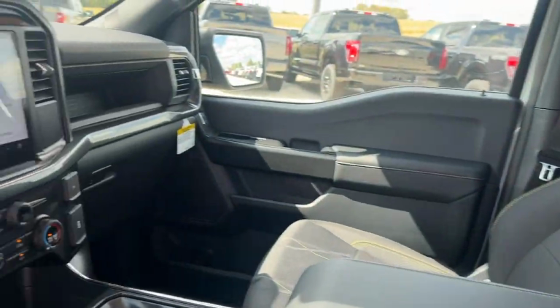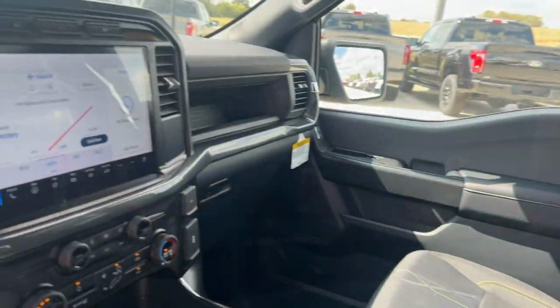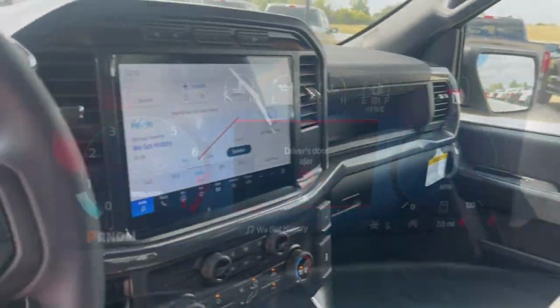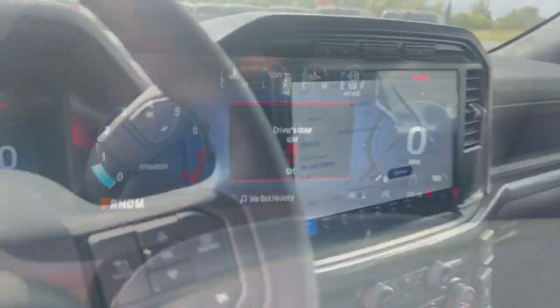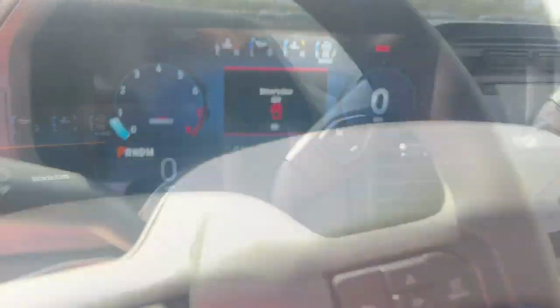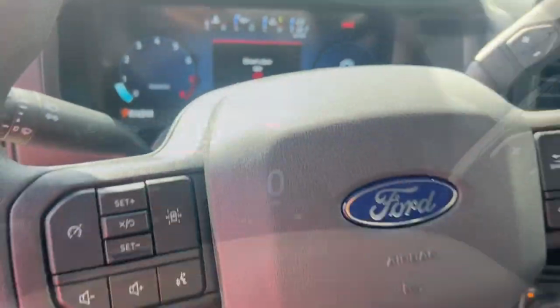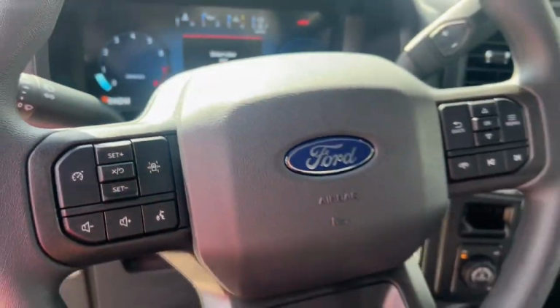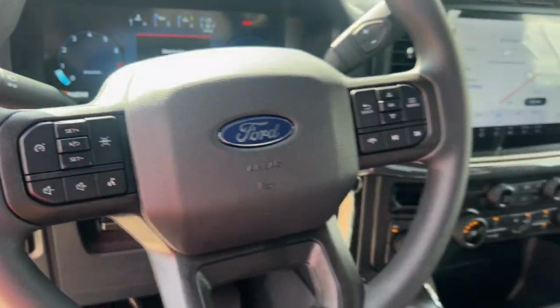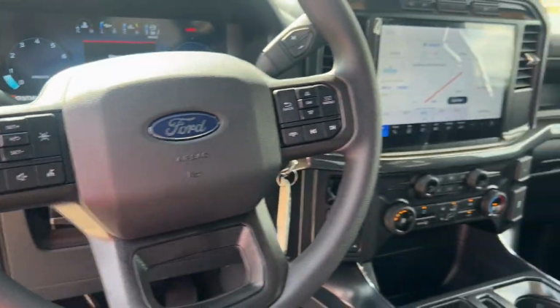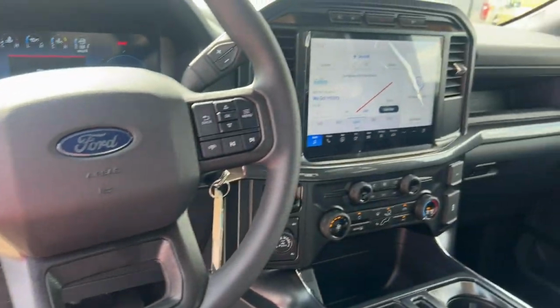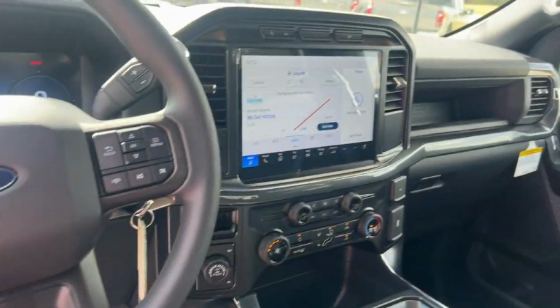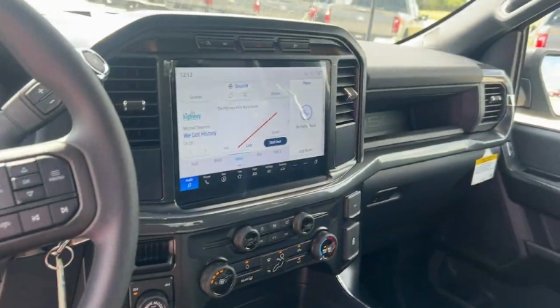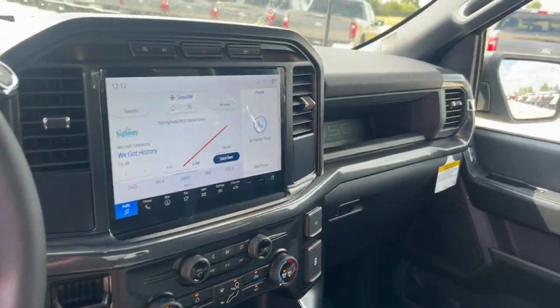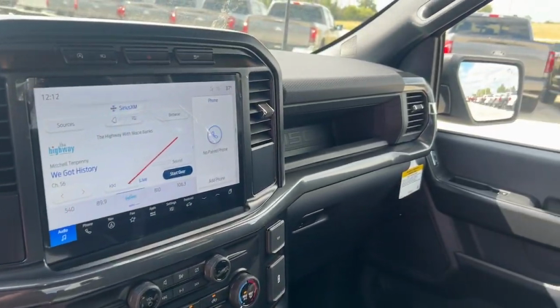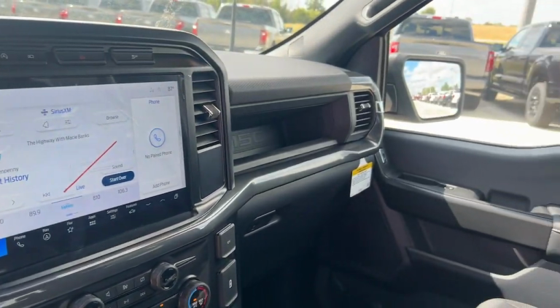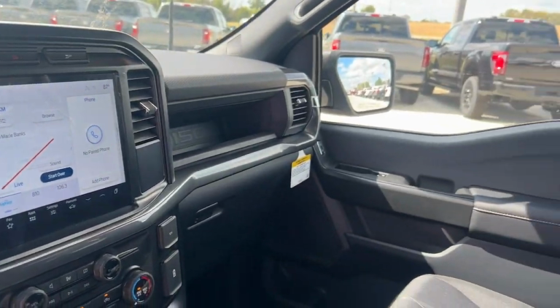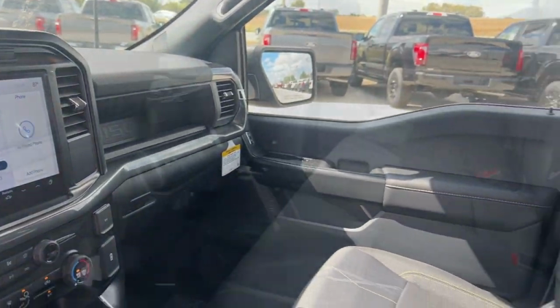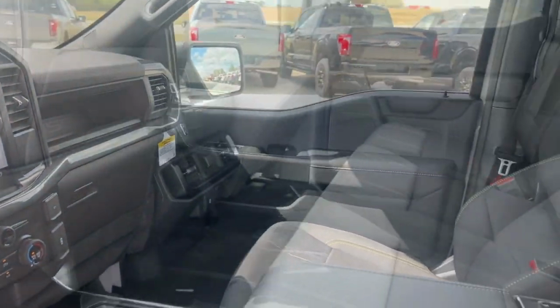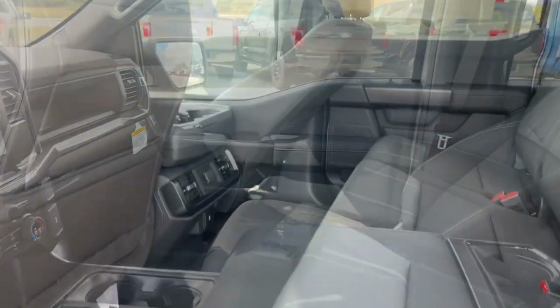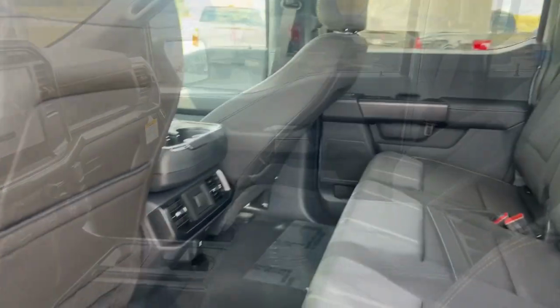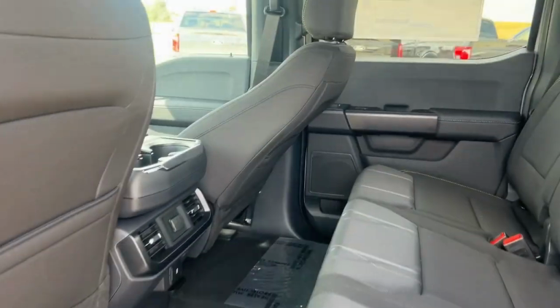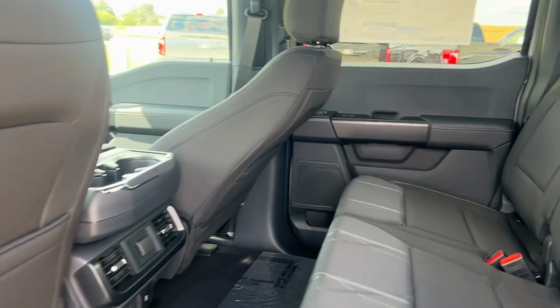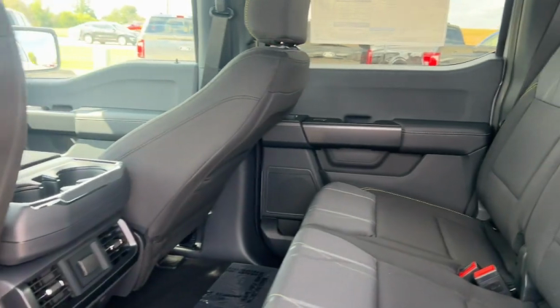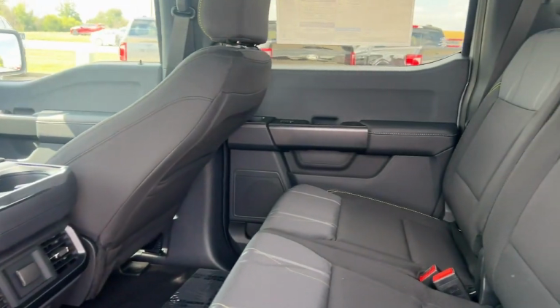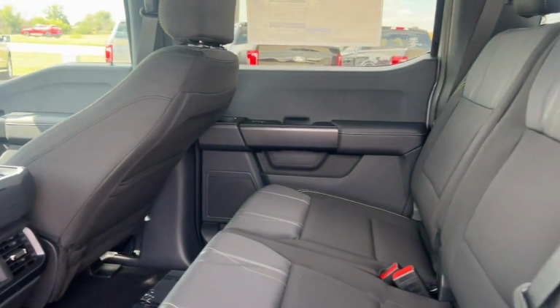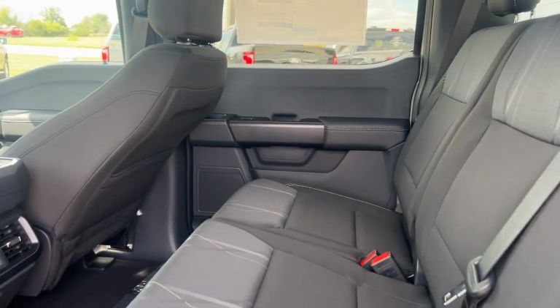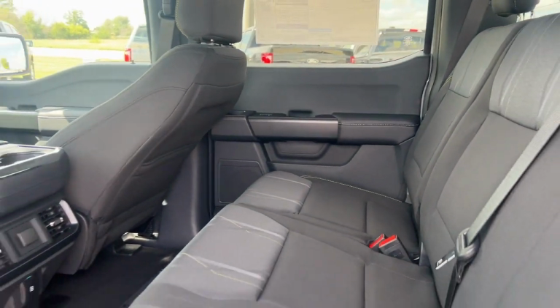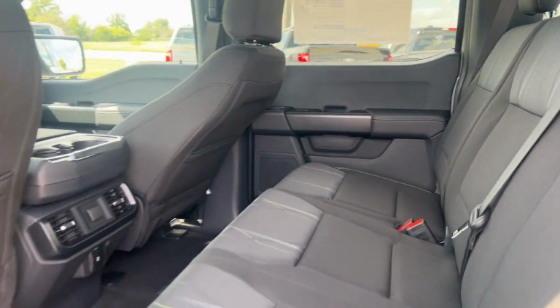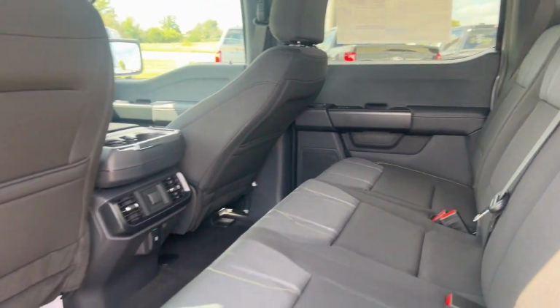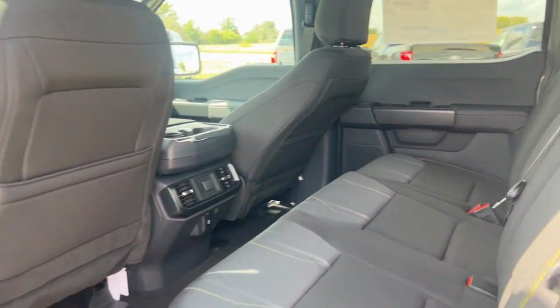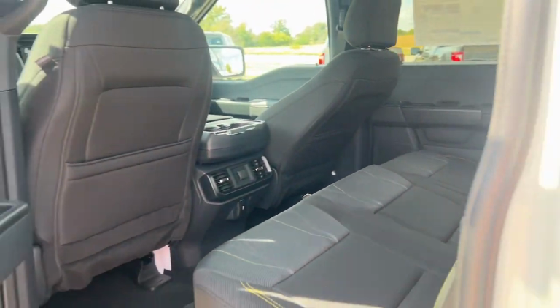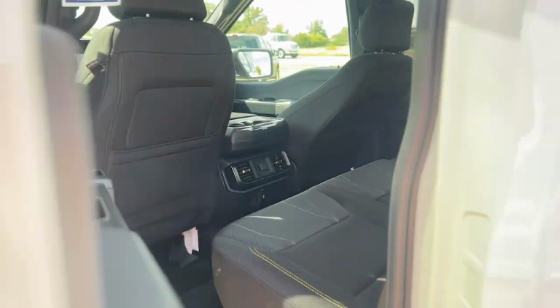Easier than ever to use, this truck is designed to maximize productivity on the road, trail, or job site.